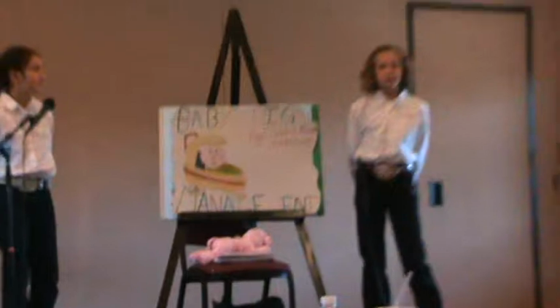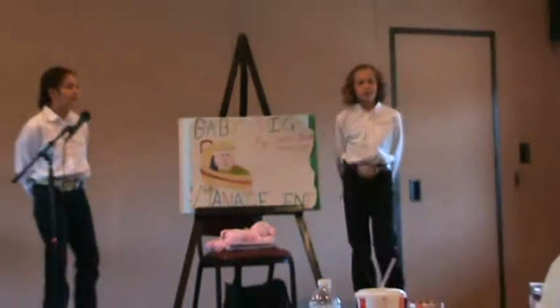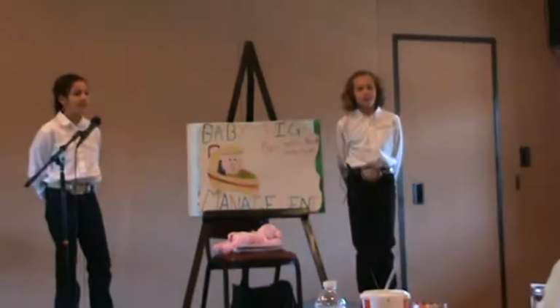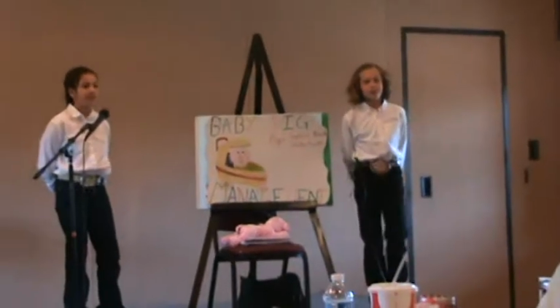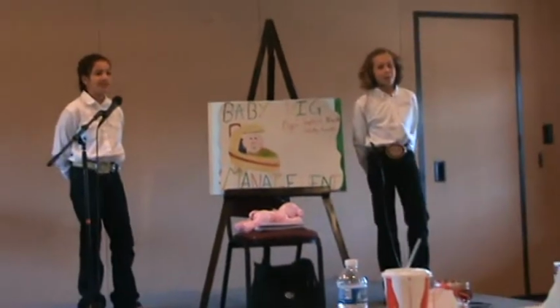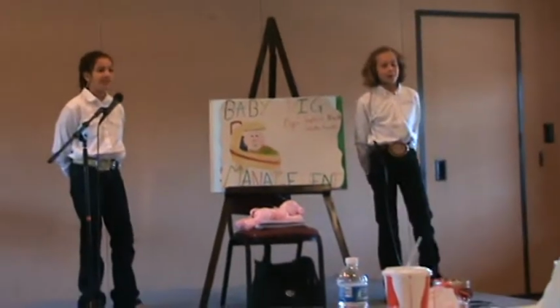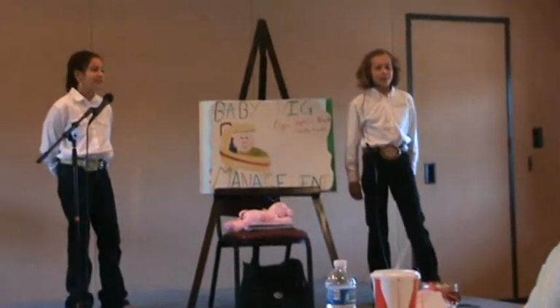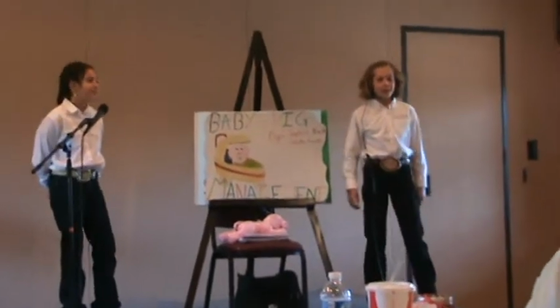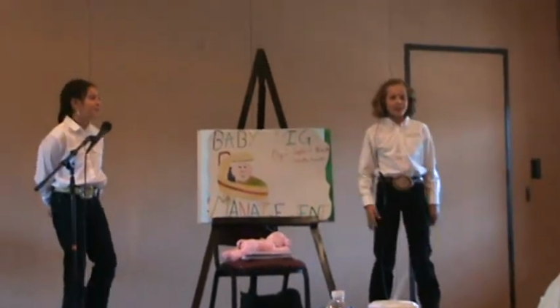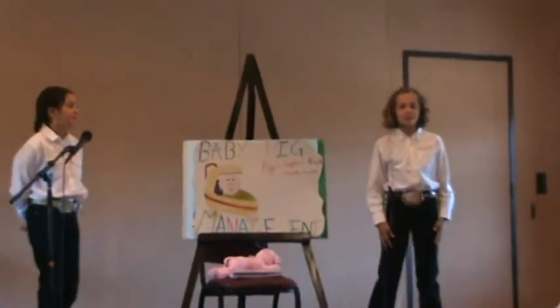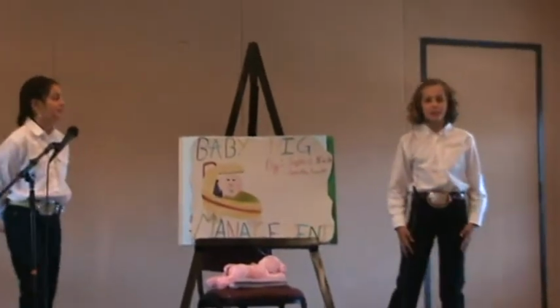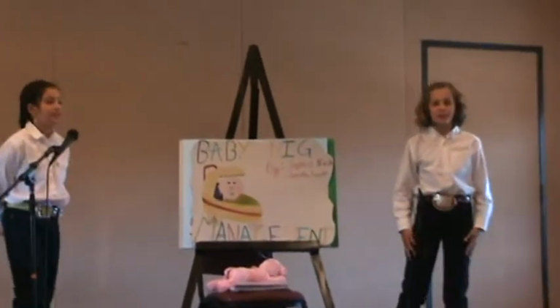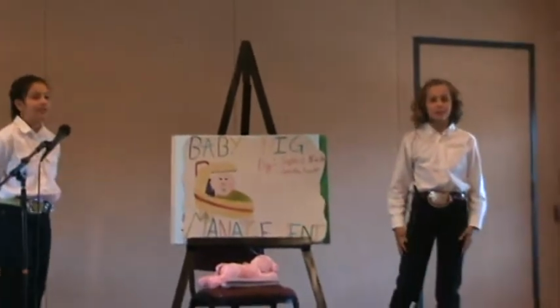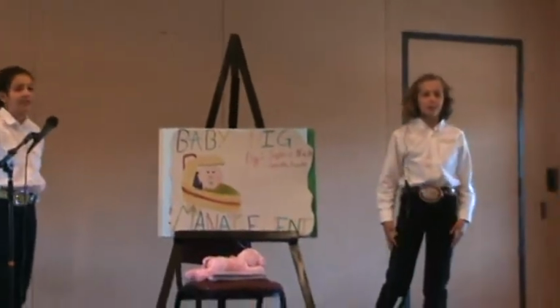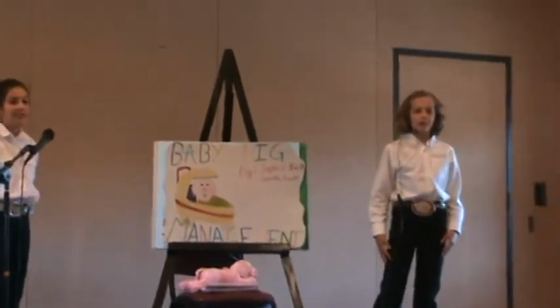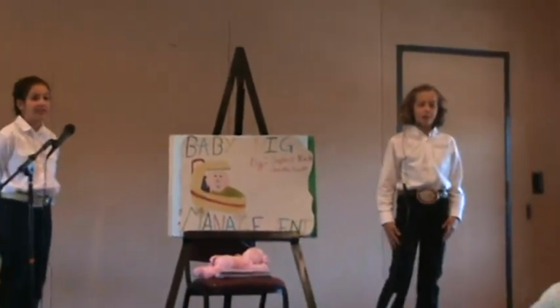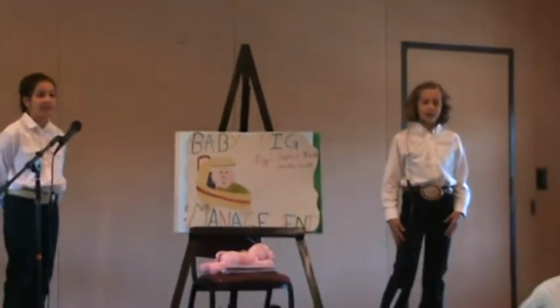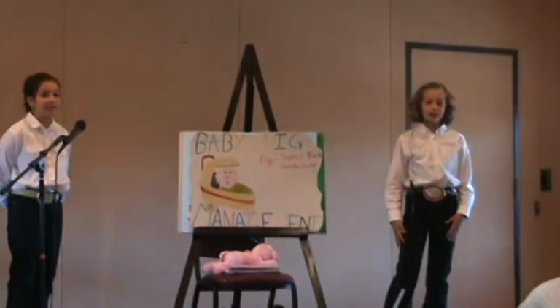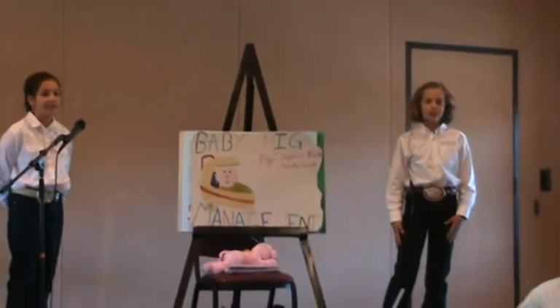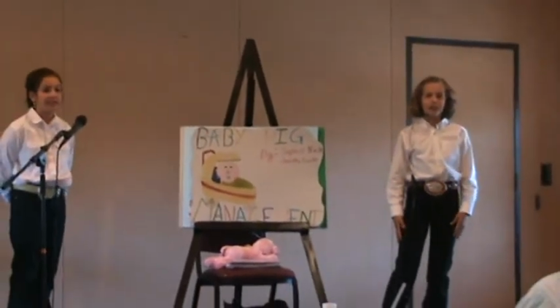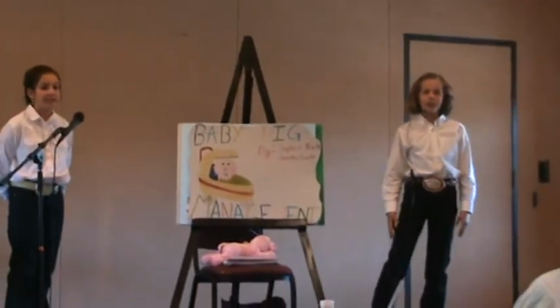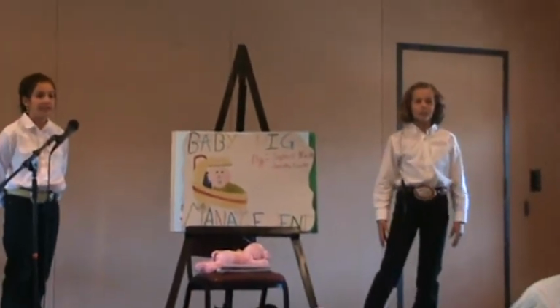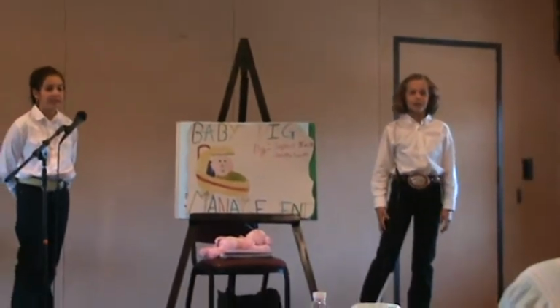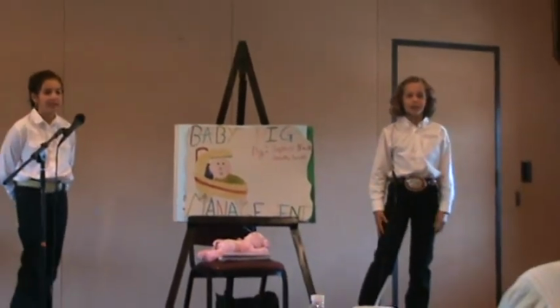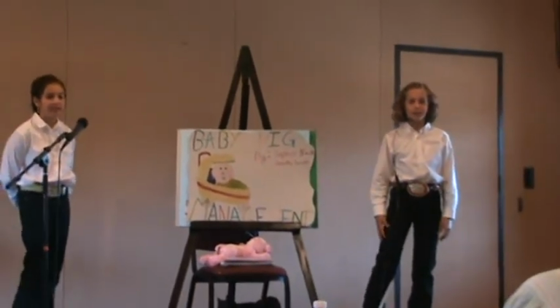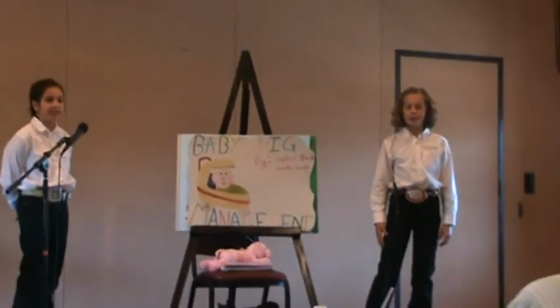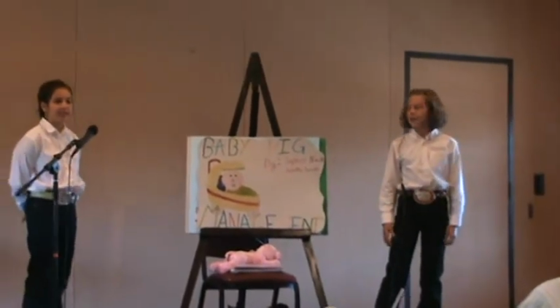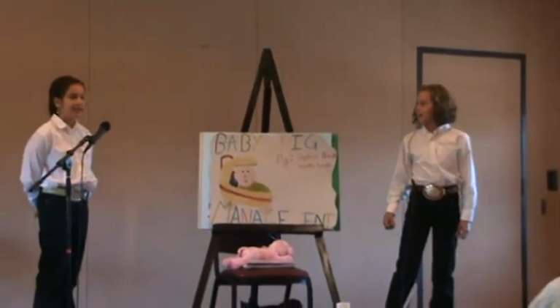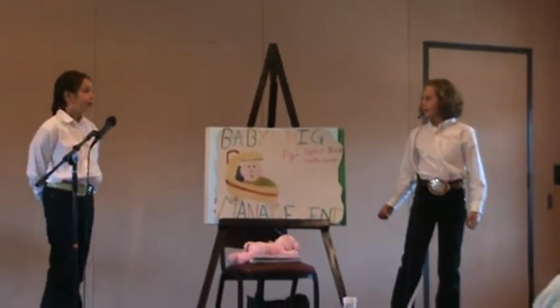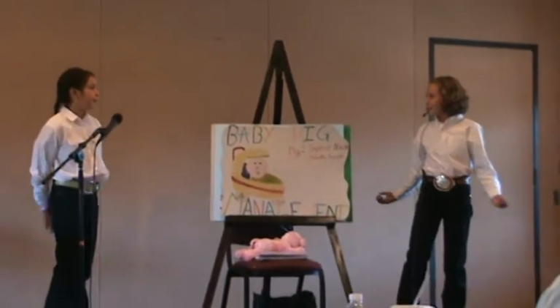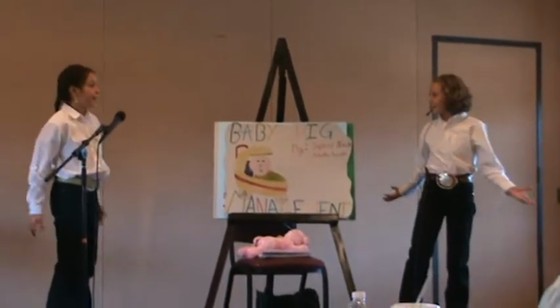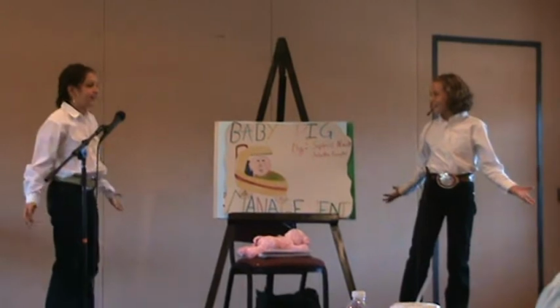Have you ever wondered what a breeder does to the pigs before 4-Hers come to pick them up? We did.